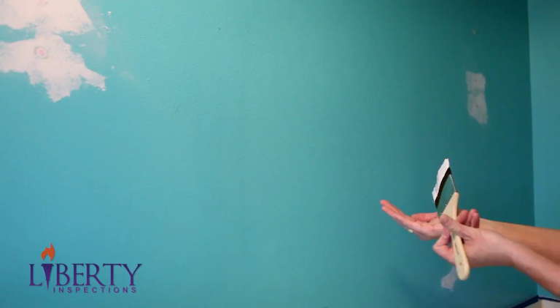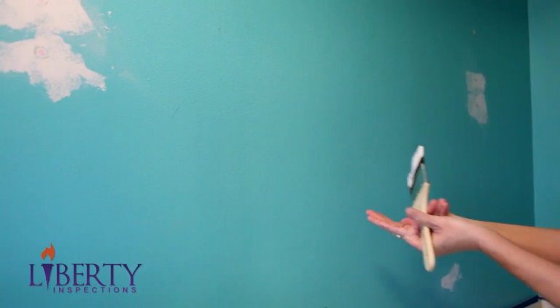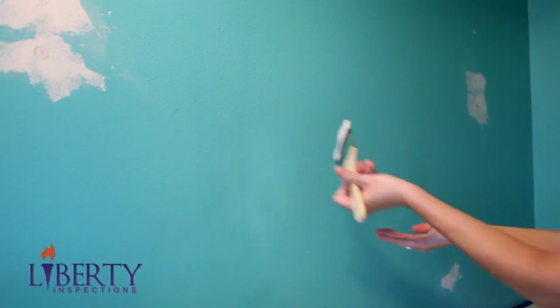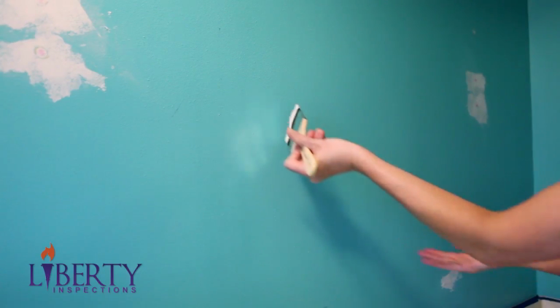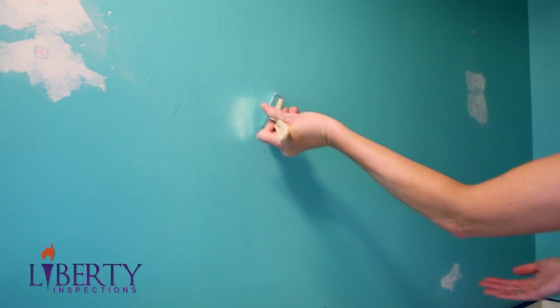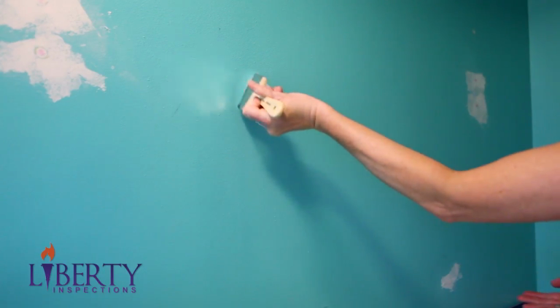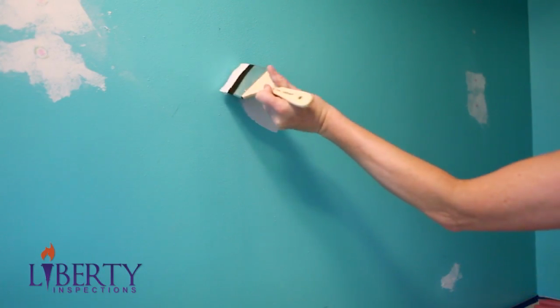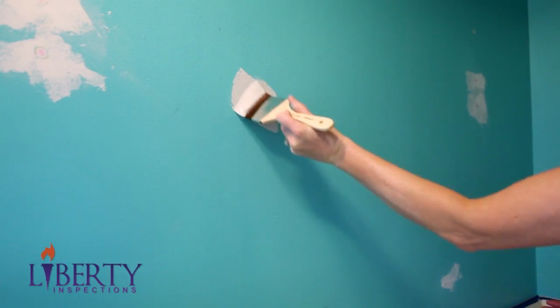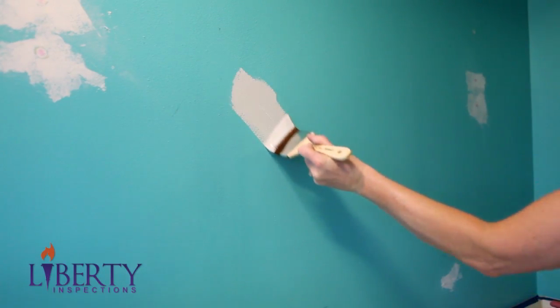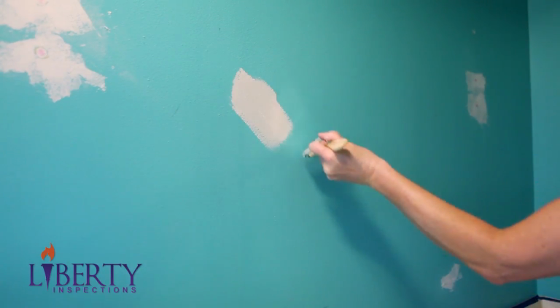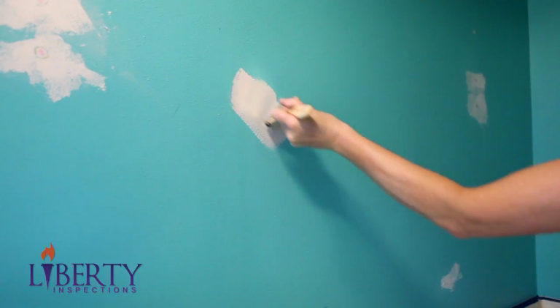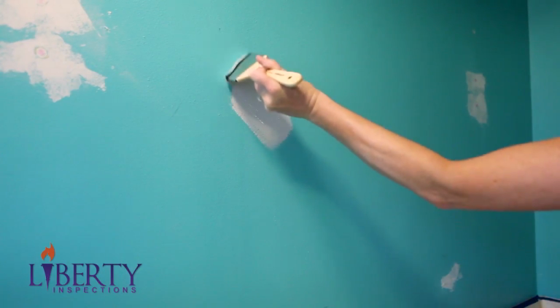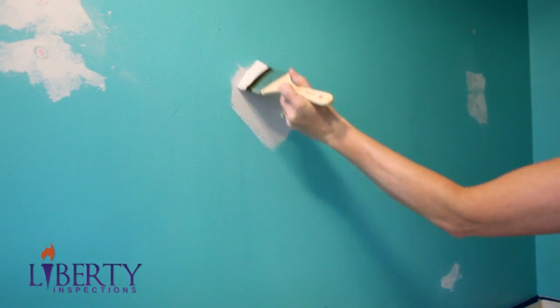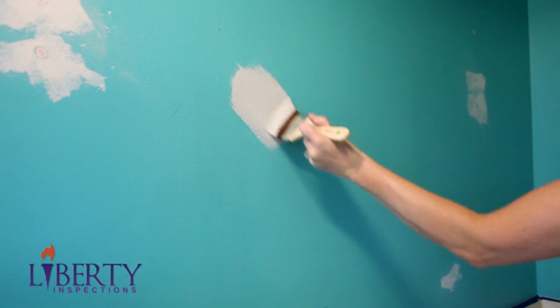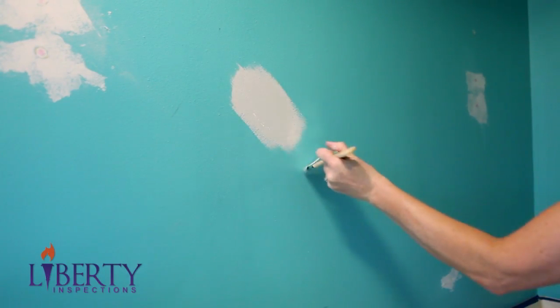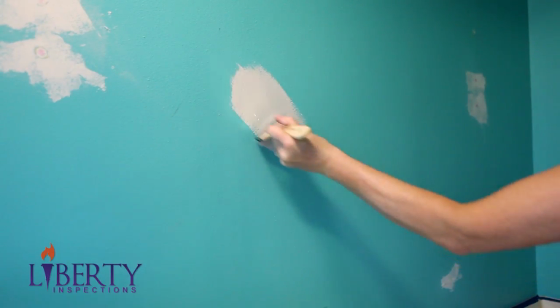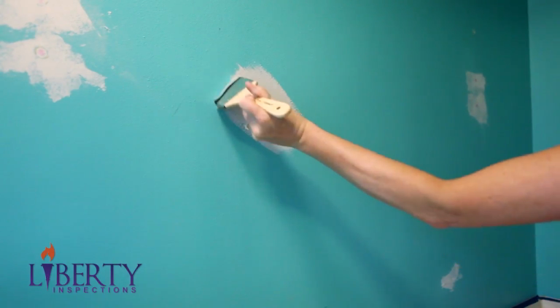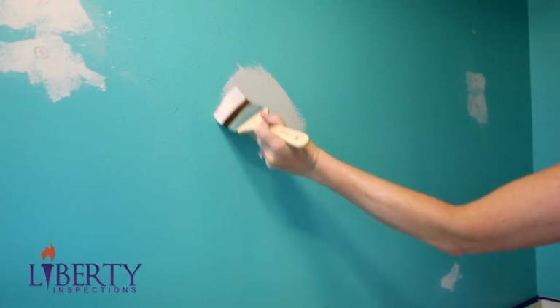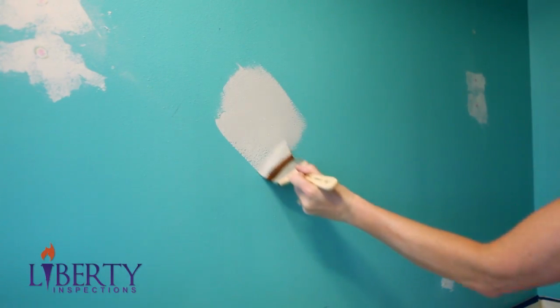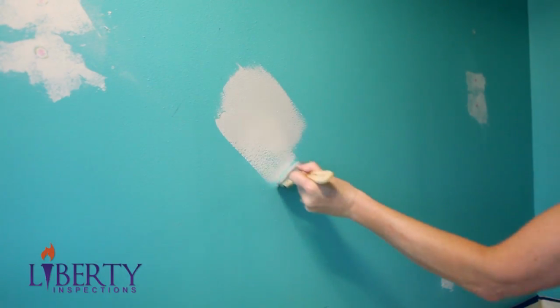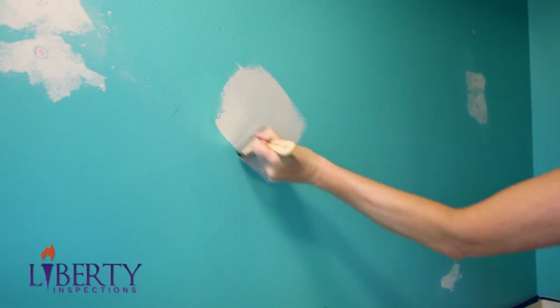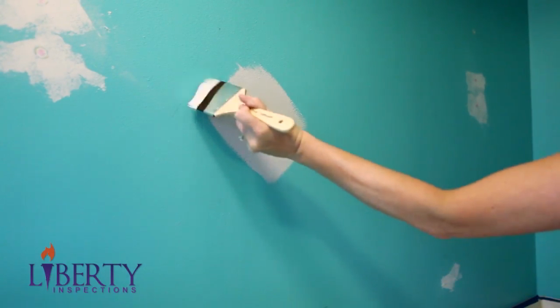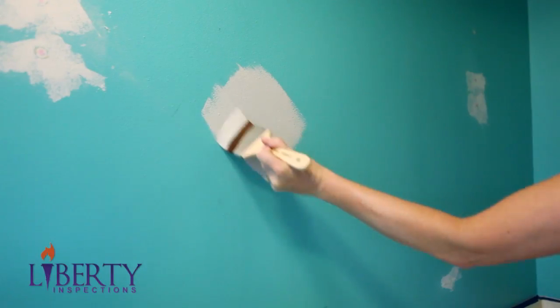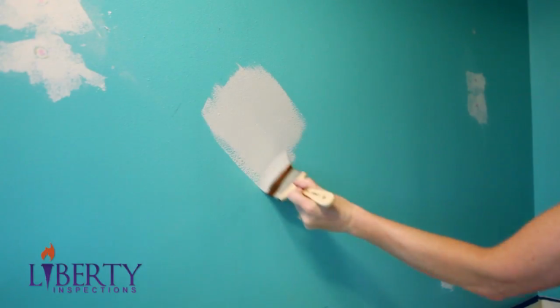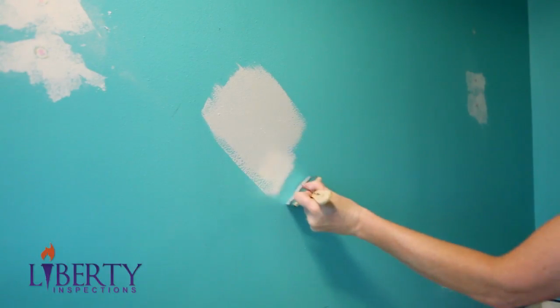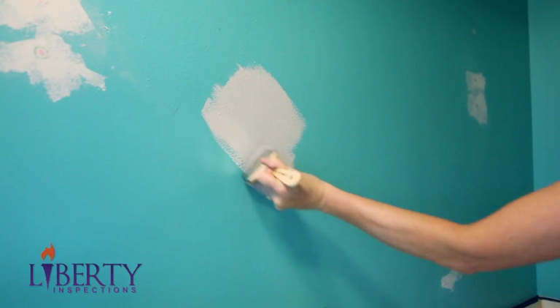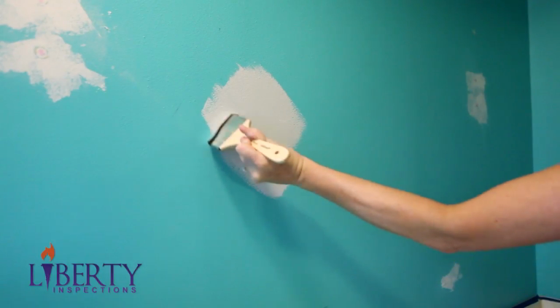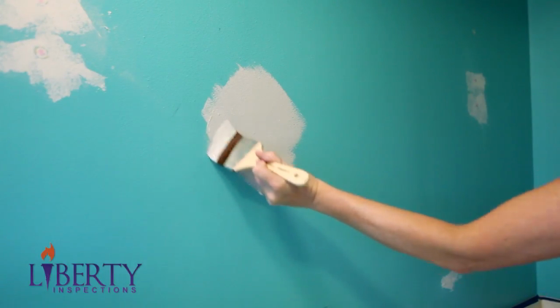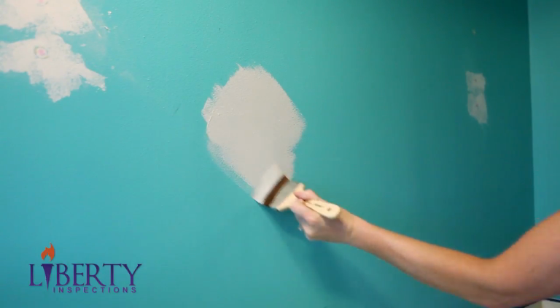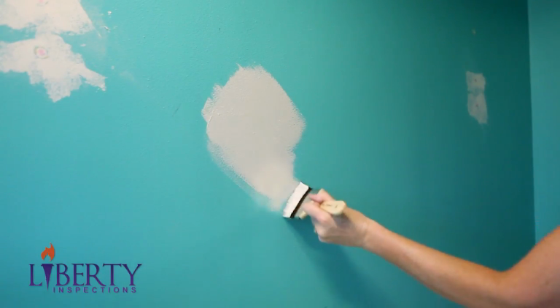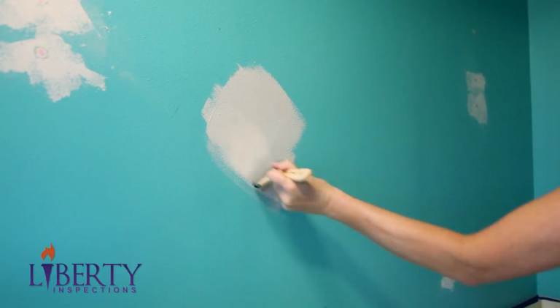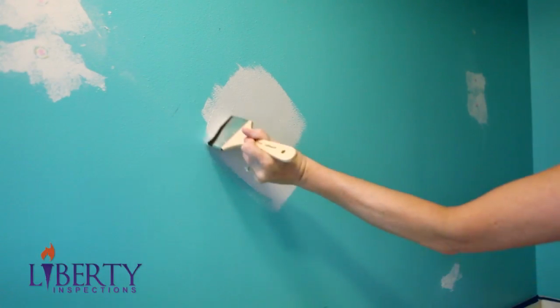Consider purchasing a sample-sized can of paint to test in an area. Make sure you love it before you paint the entire space.